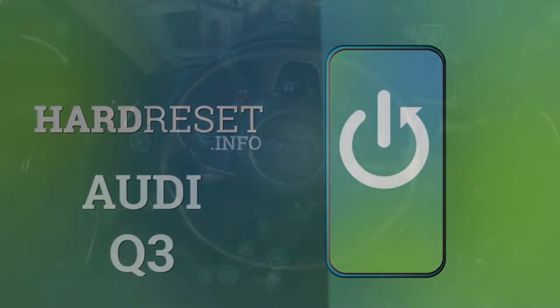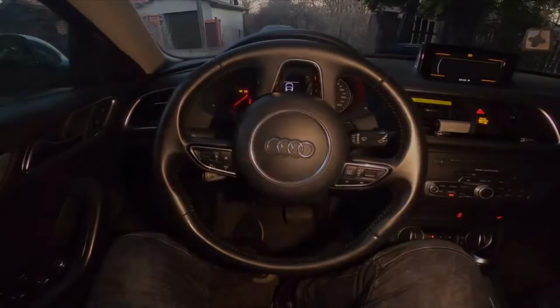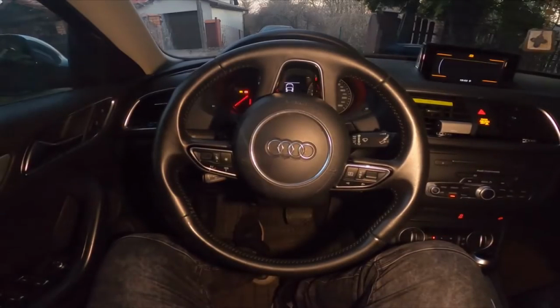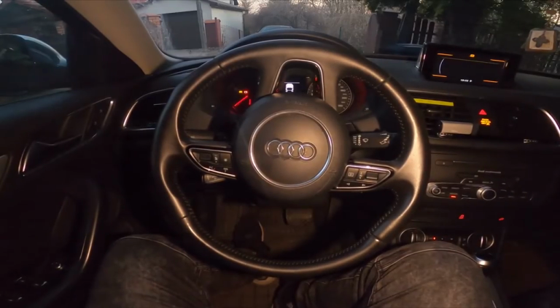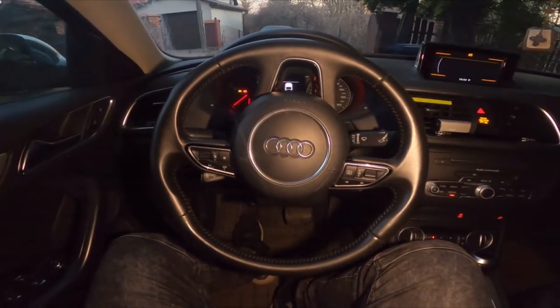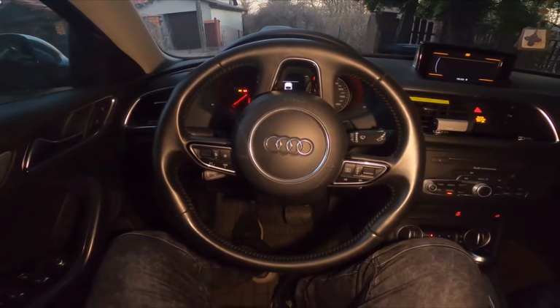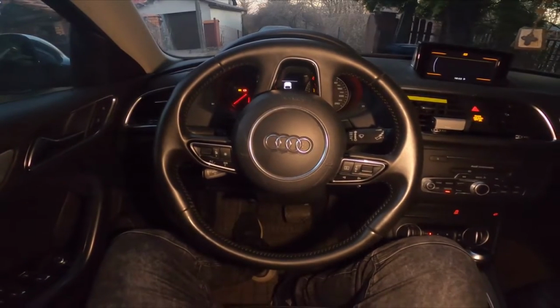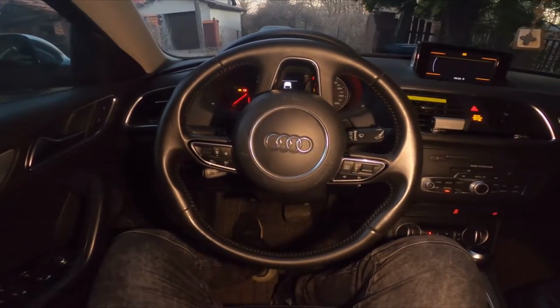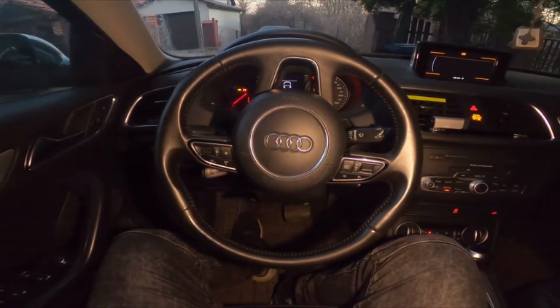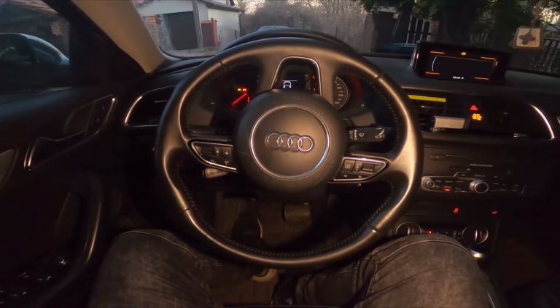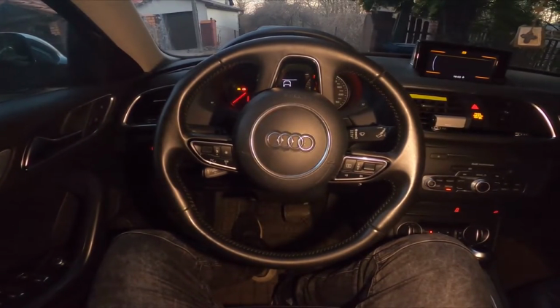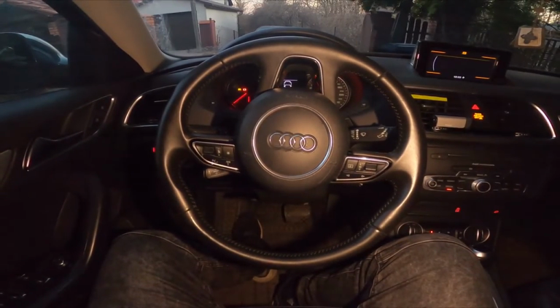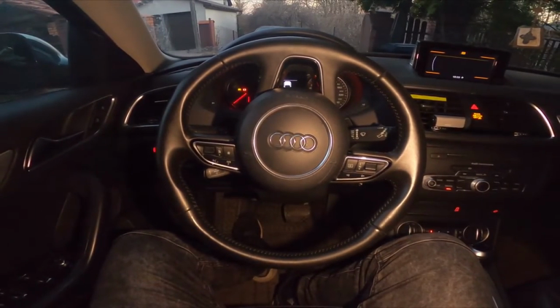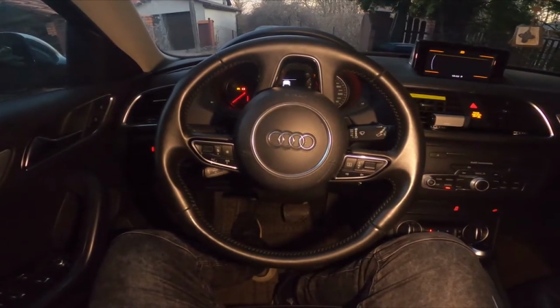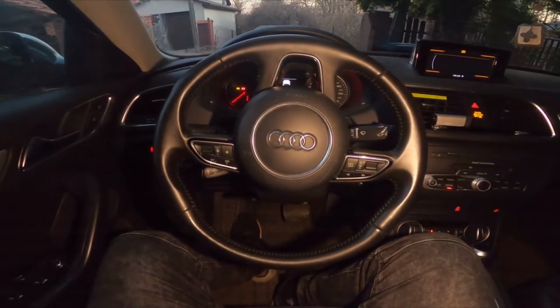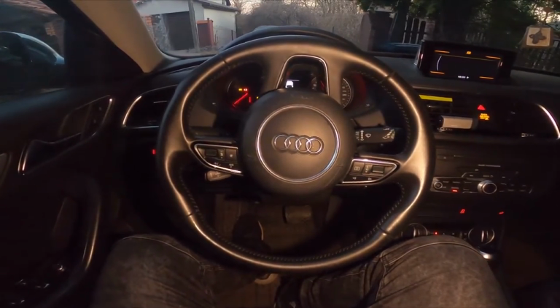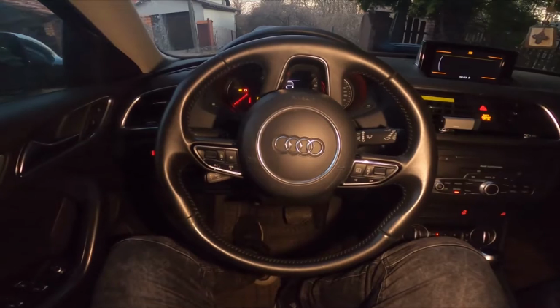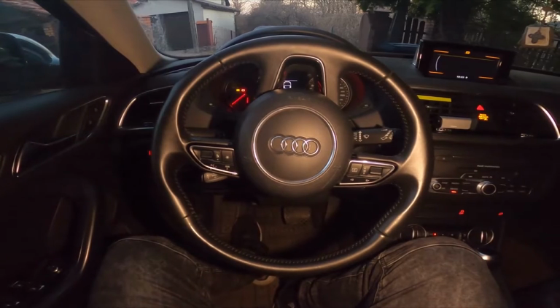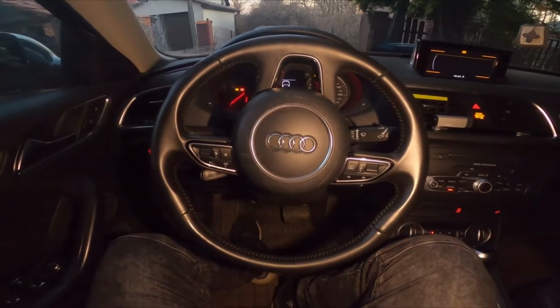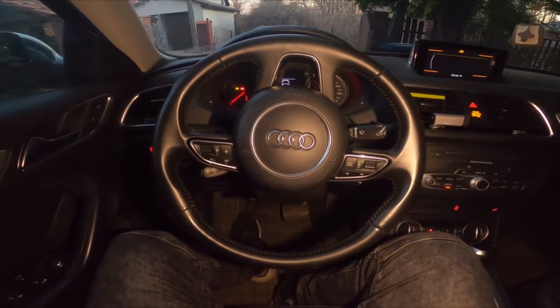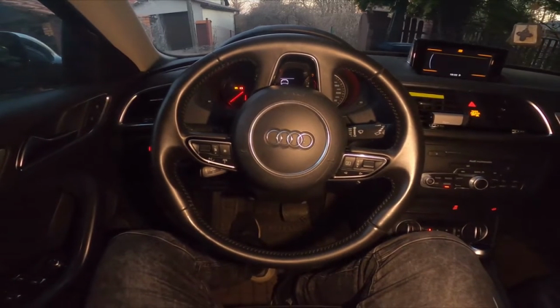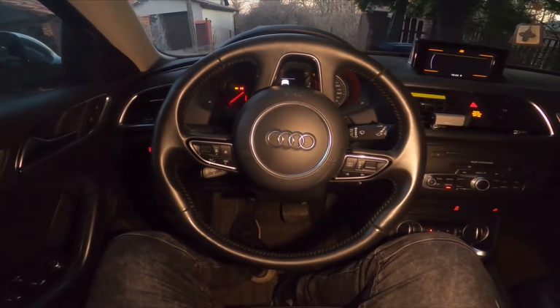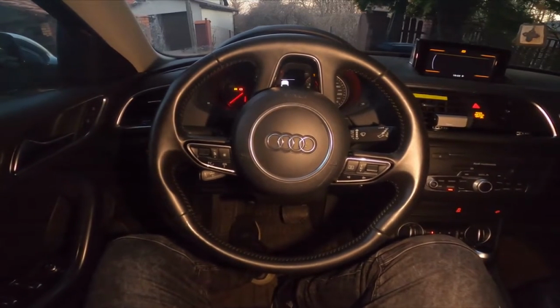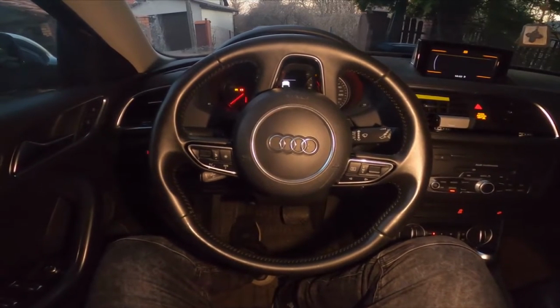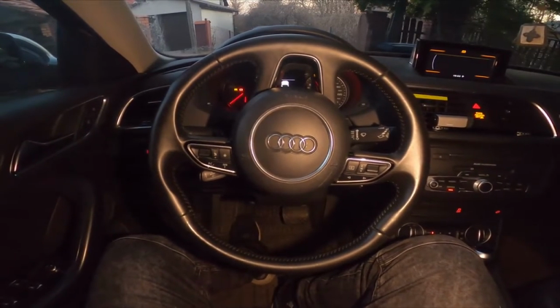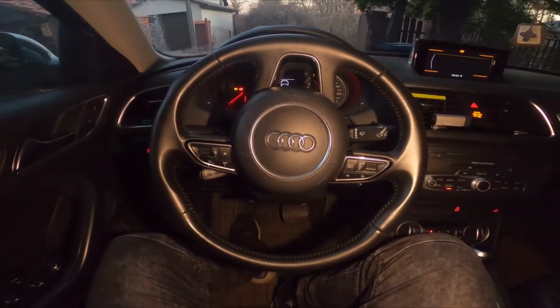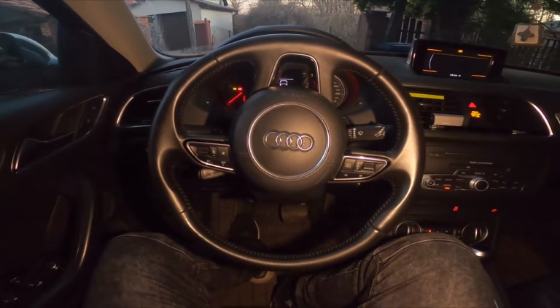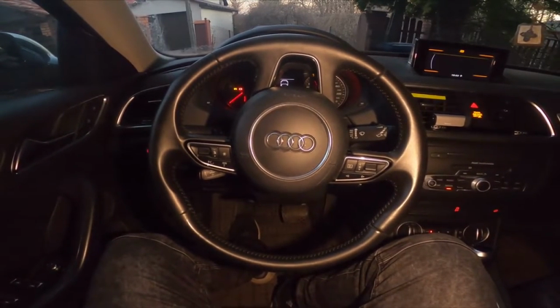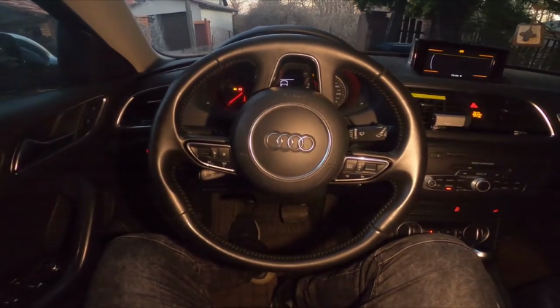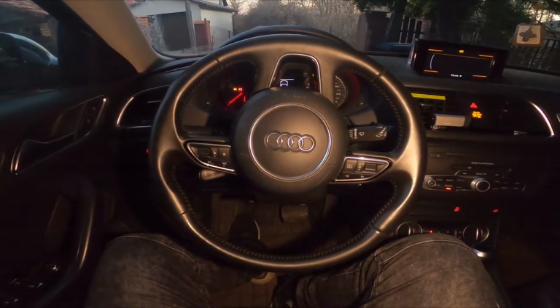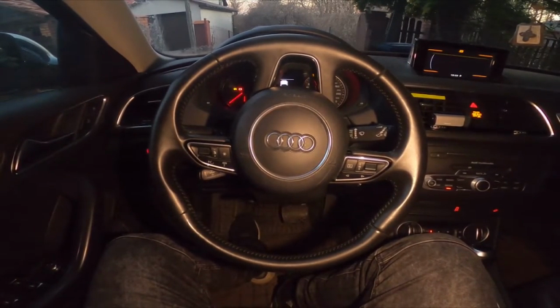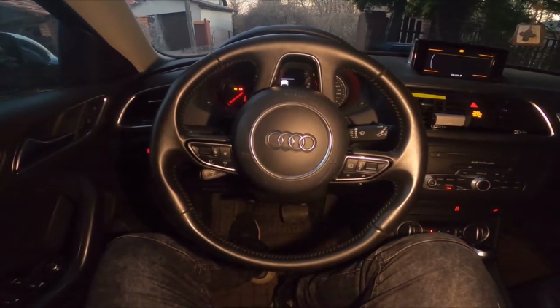Hello, today I'm in Audi Q3. In this video I'll show you how to close and open the sunroof curtain.